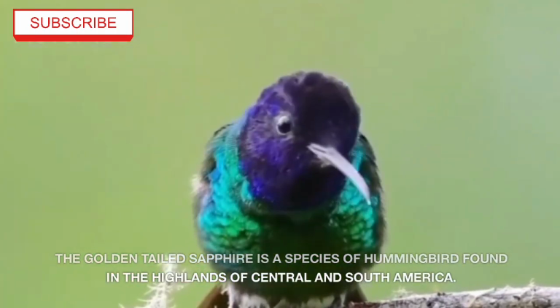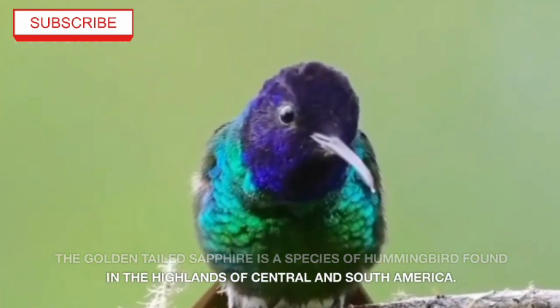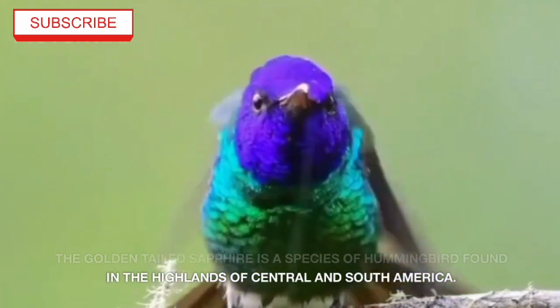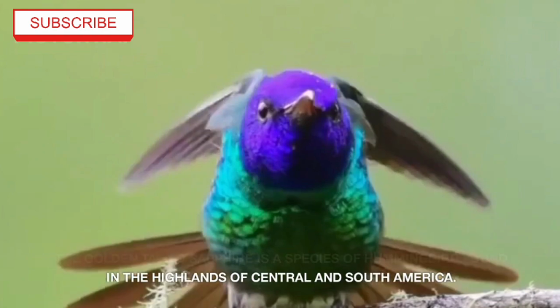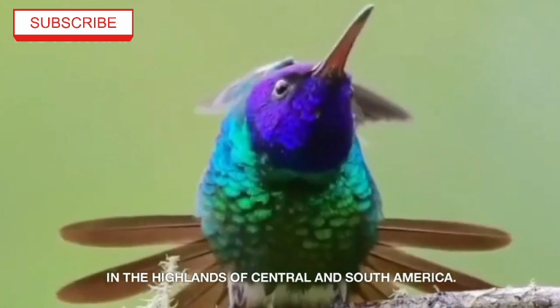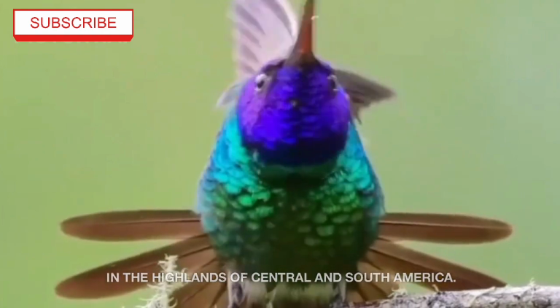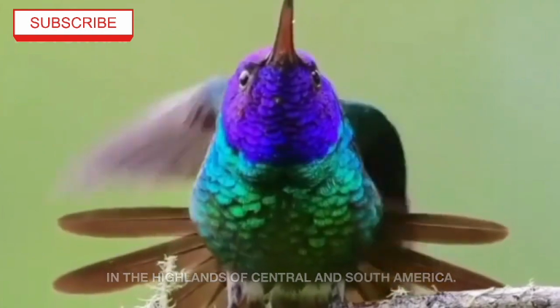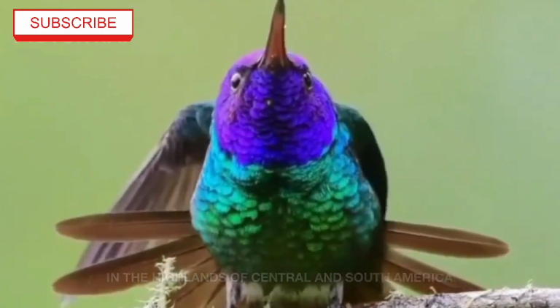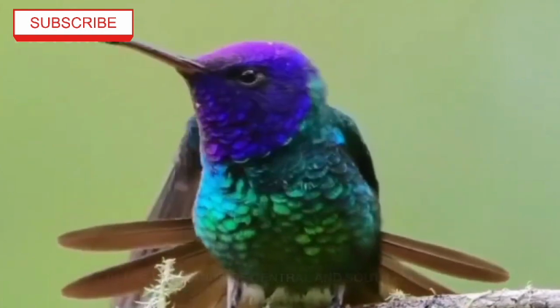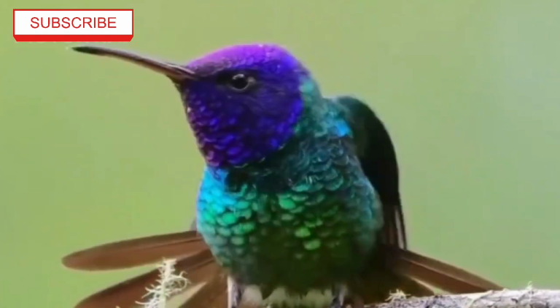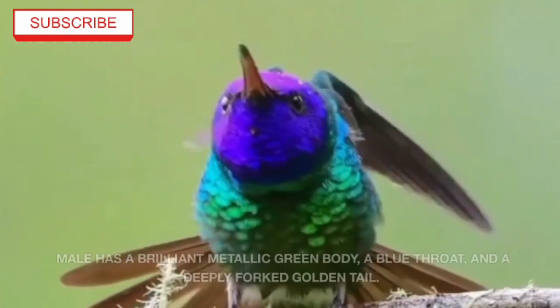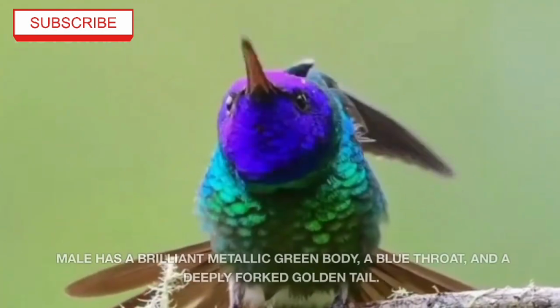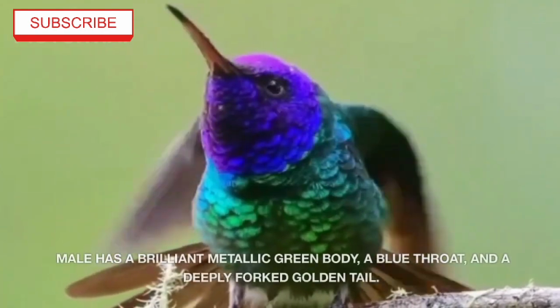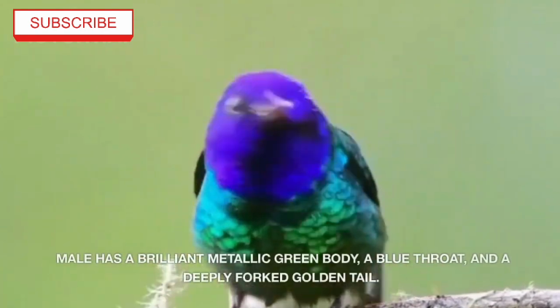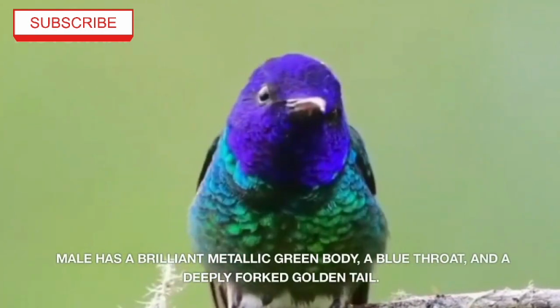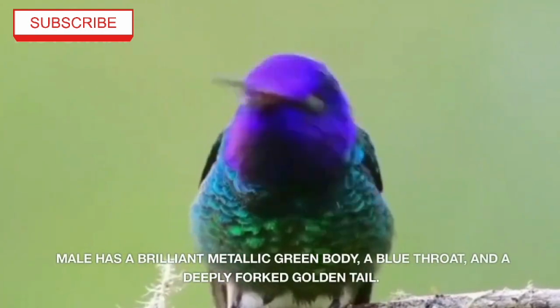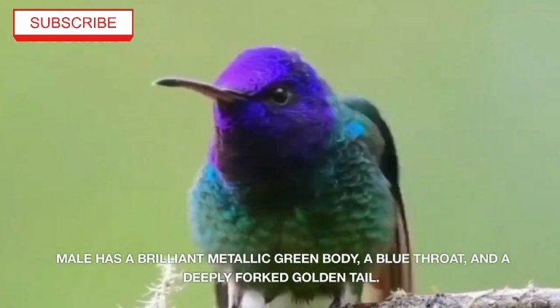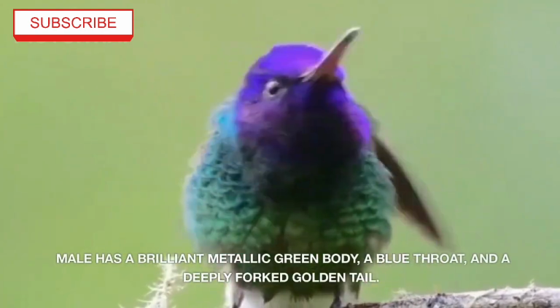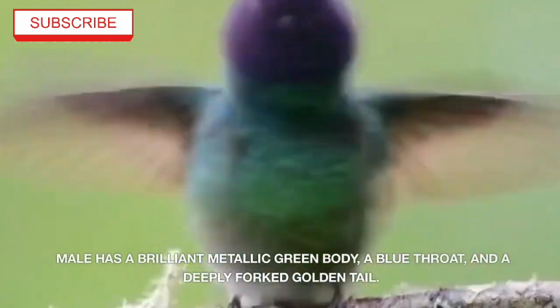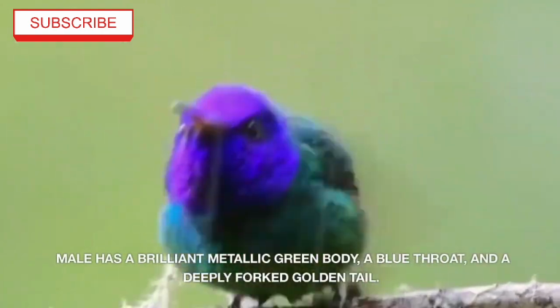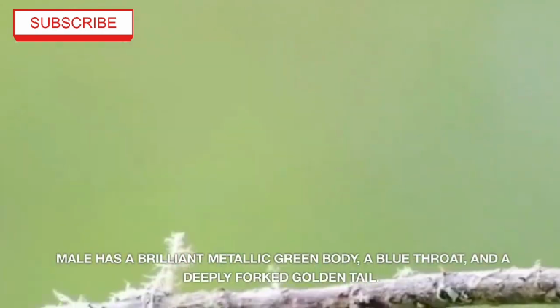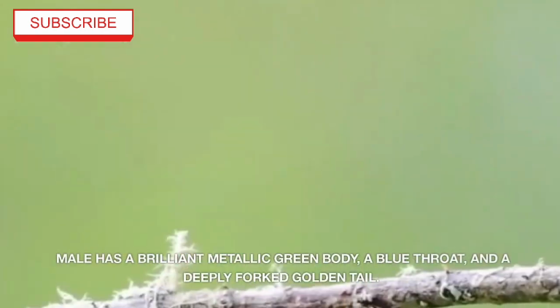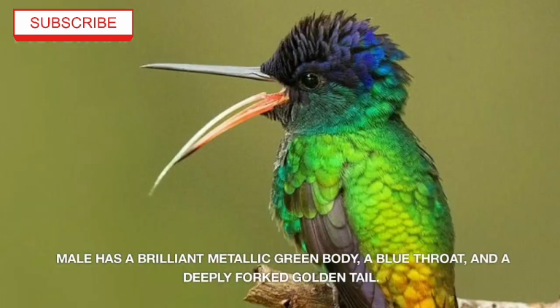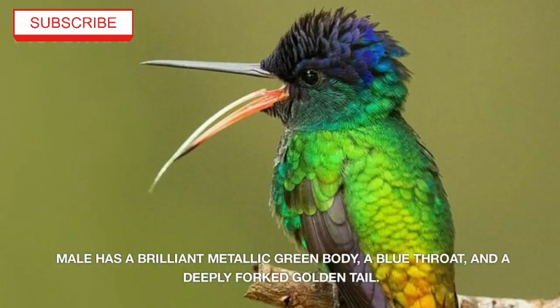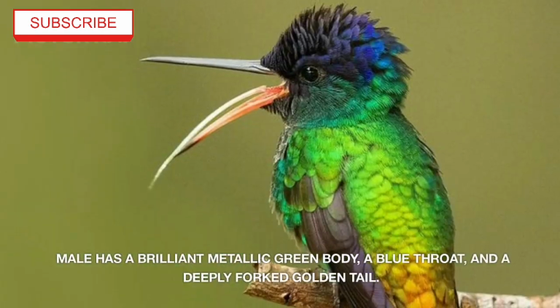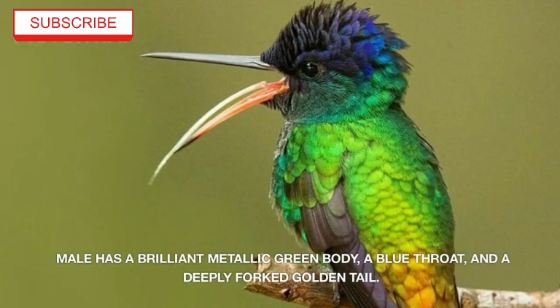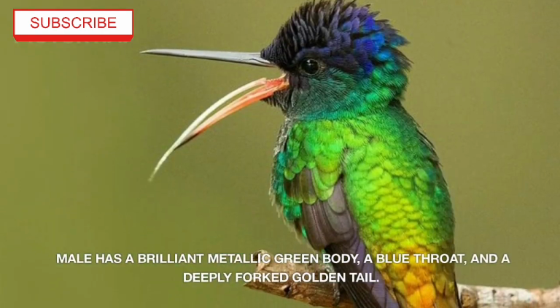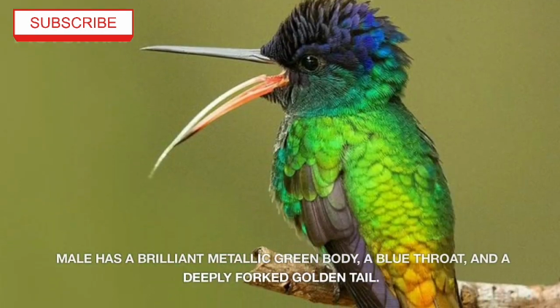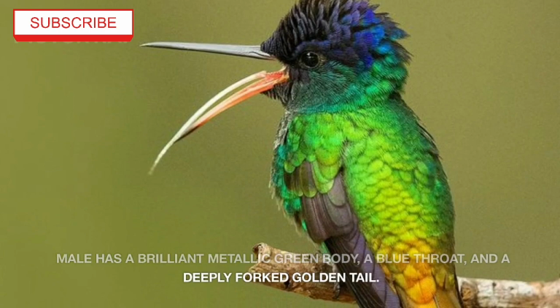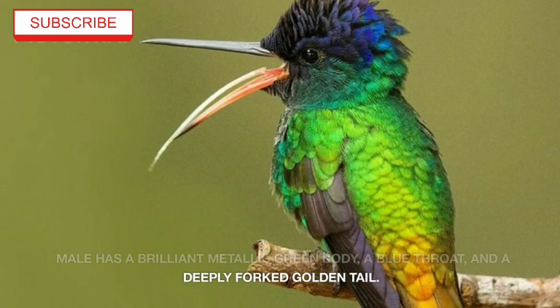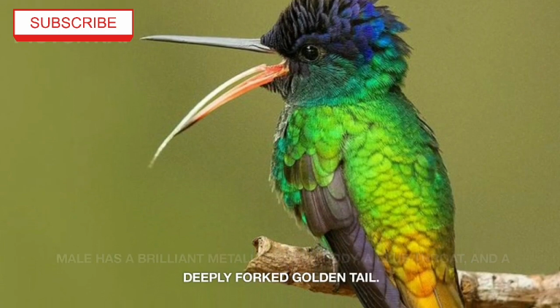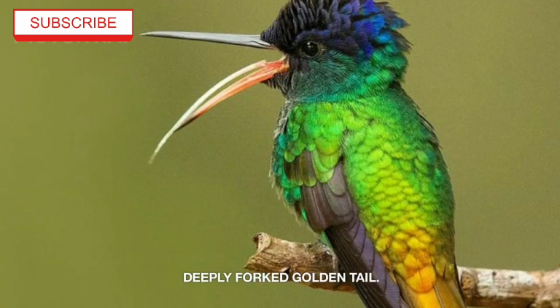The Golden-Tailed Sapphire is a species of hummingbird found in the highlands of central and south America. The male has a brilliant metallic green body, a blue throat, and a deeply forked golden tail.